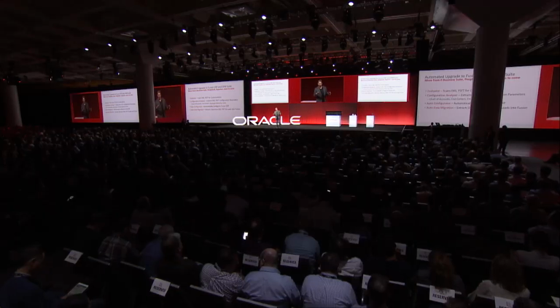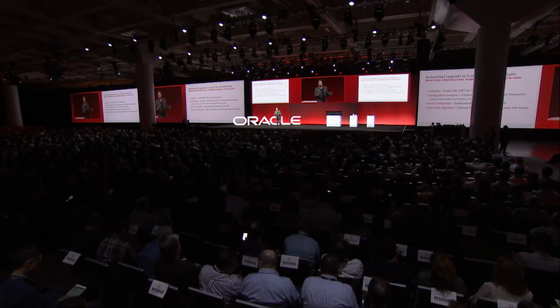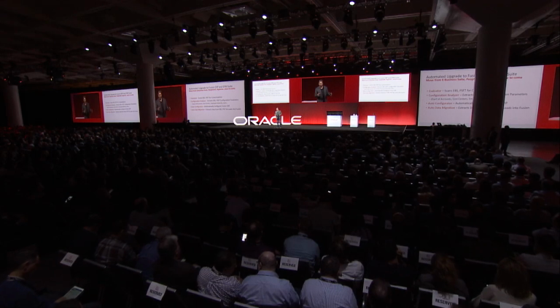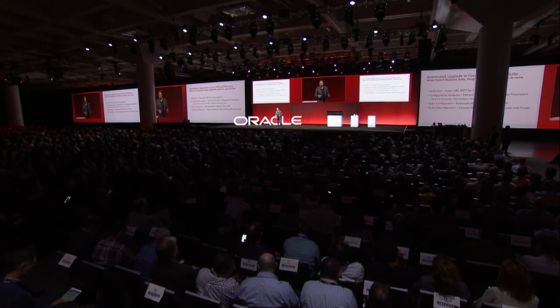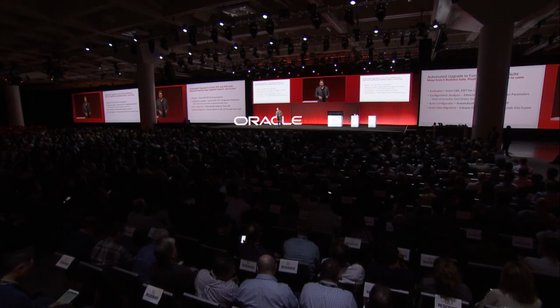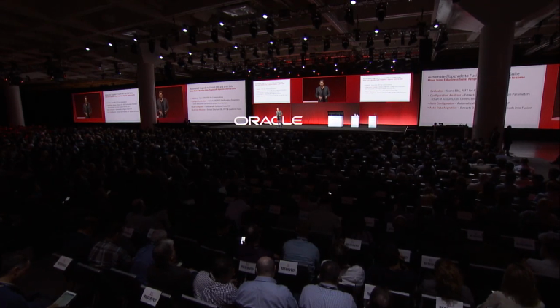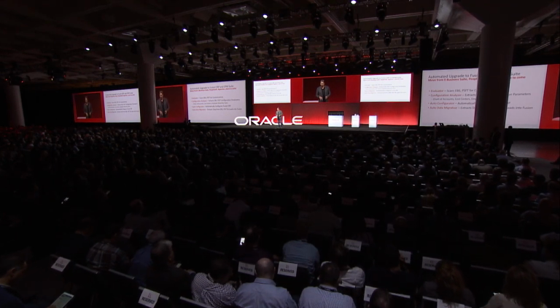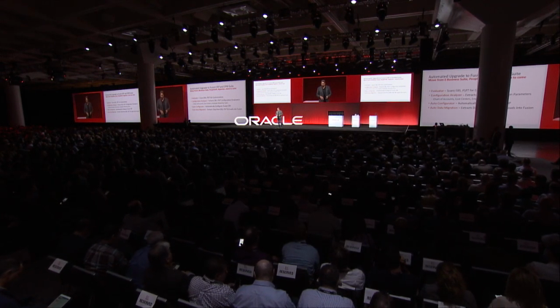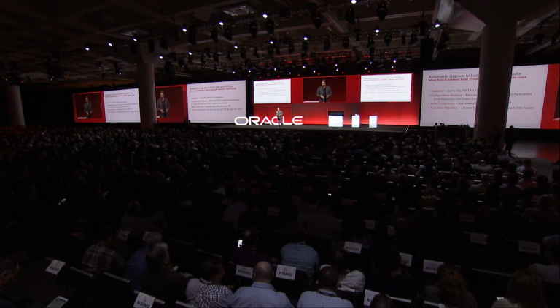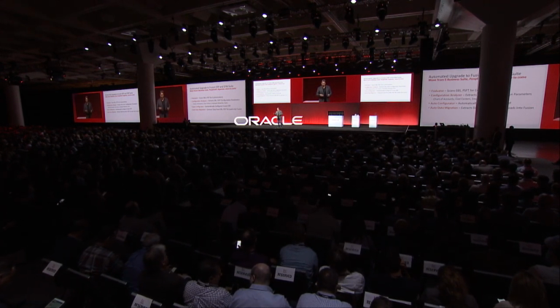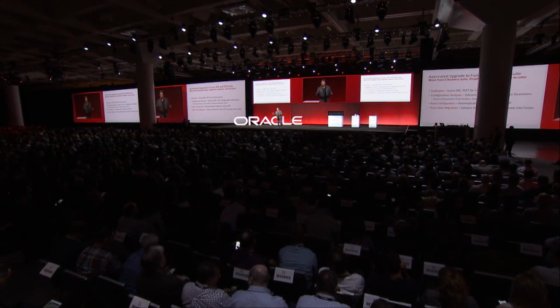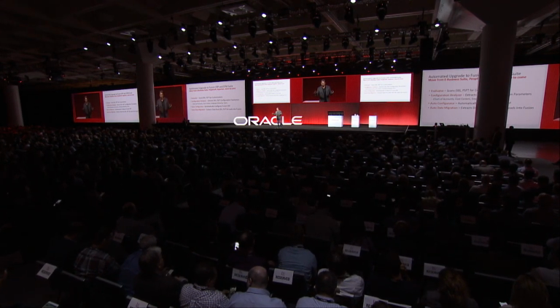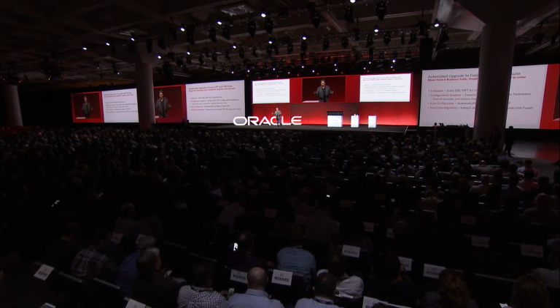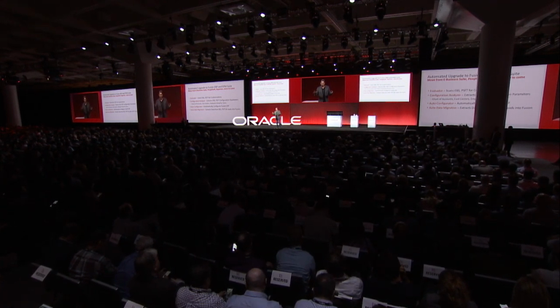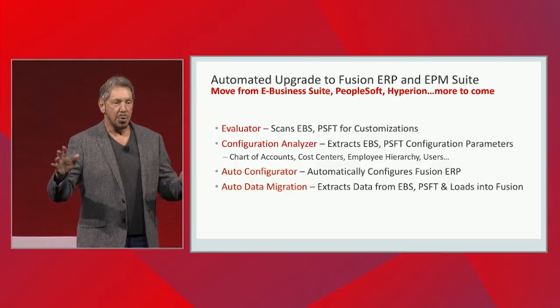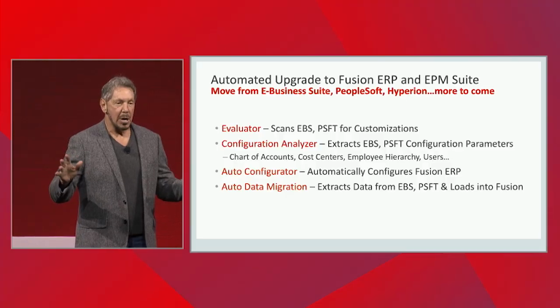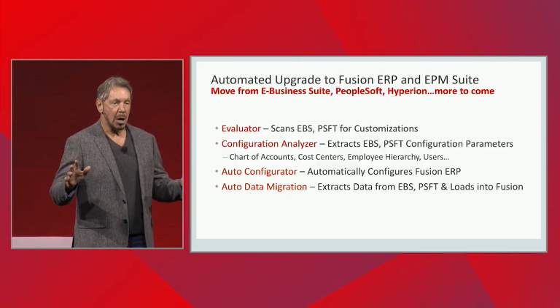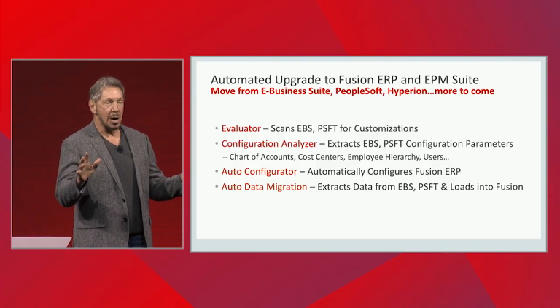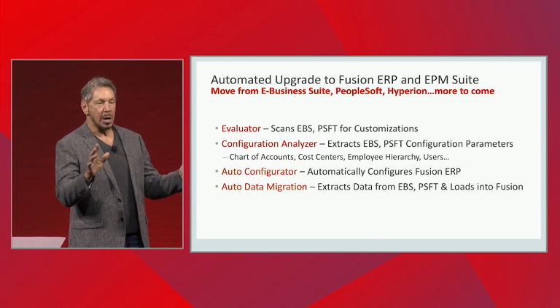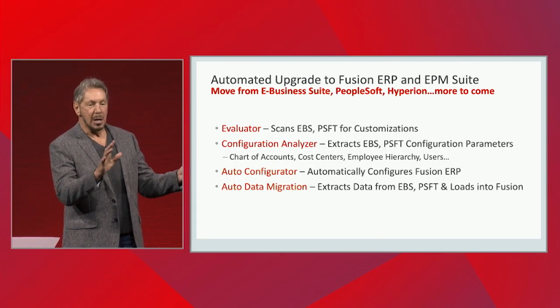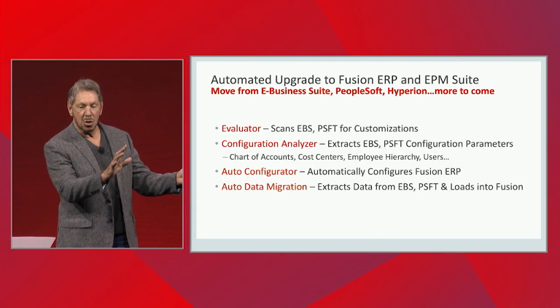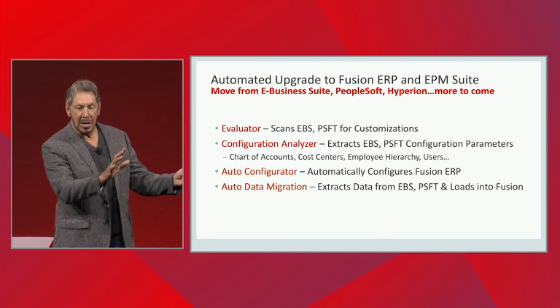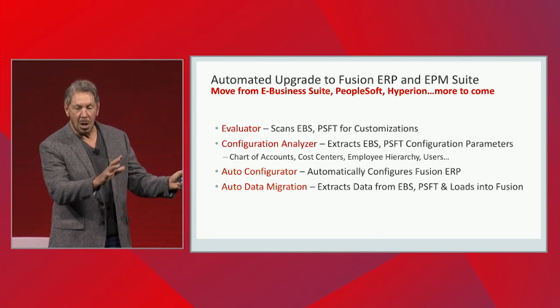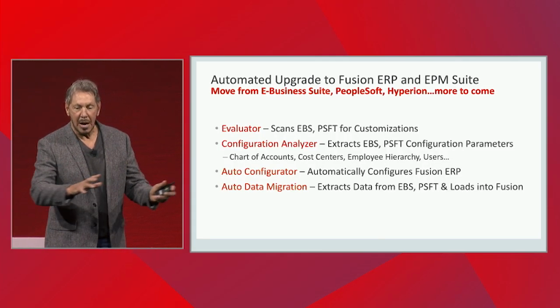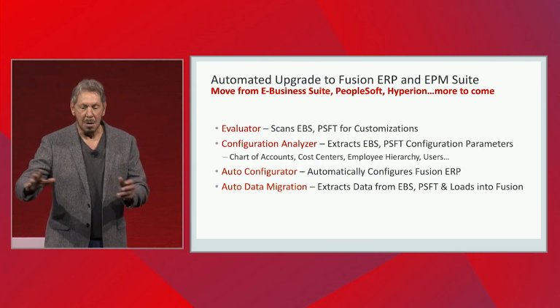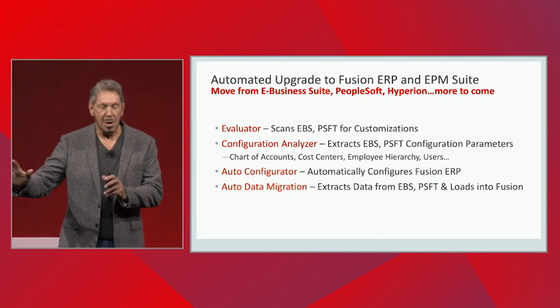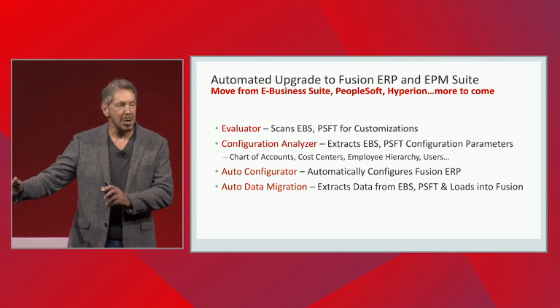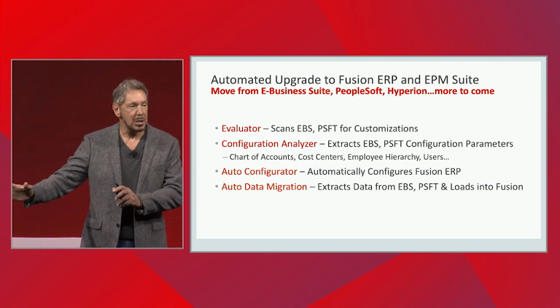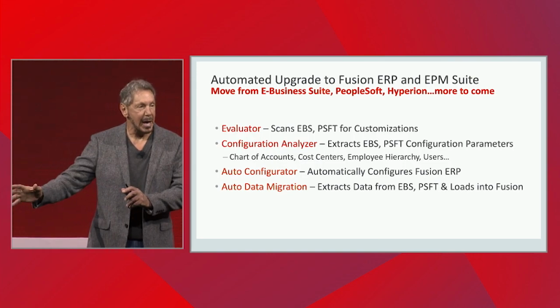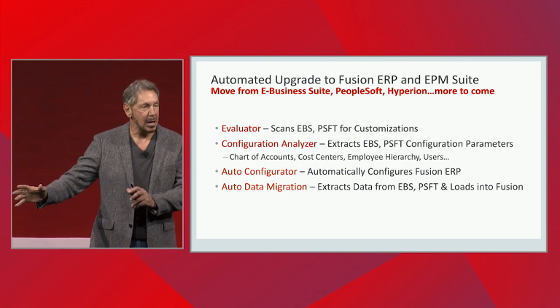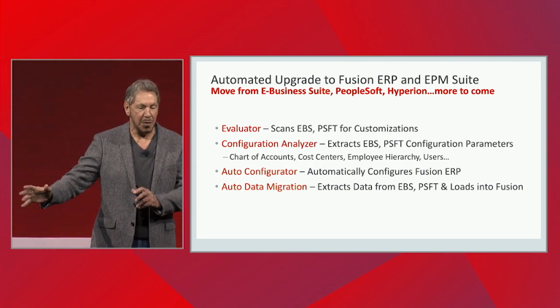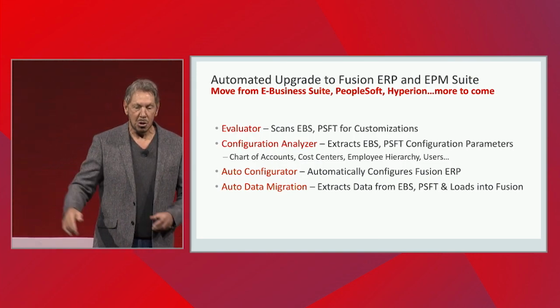Configuration Analyzer takes your chart of accounts, your cost centers, your employee hierarchy, extracts all of that and rebuilds that in Fusion.